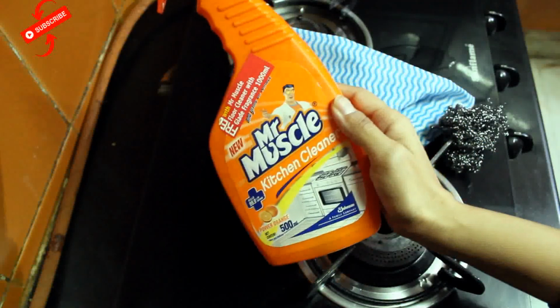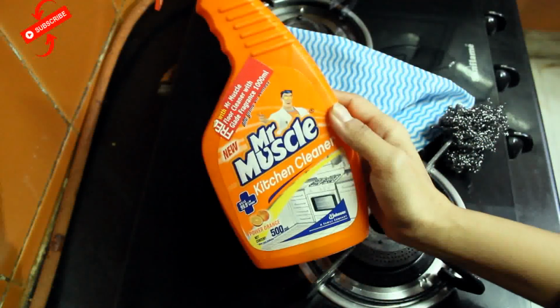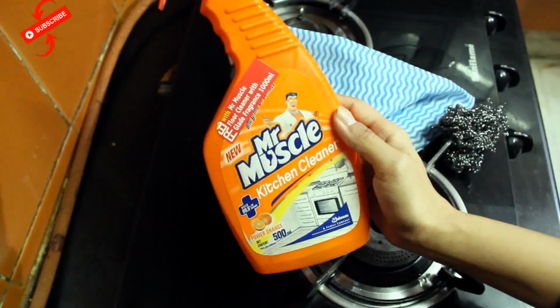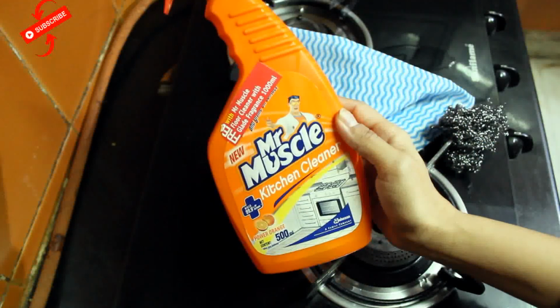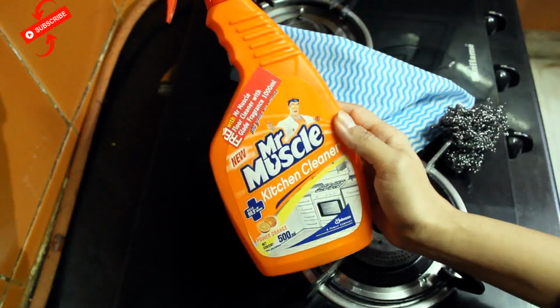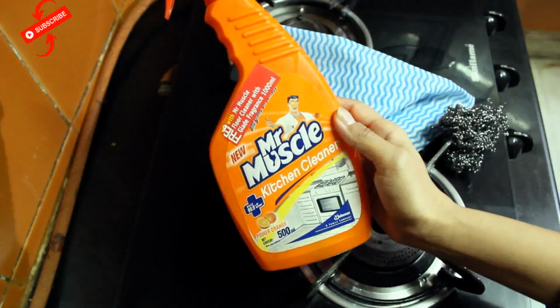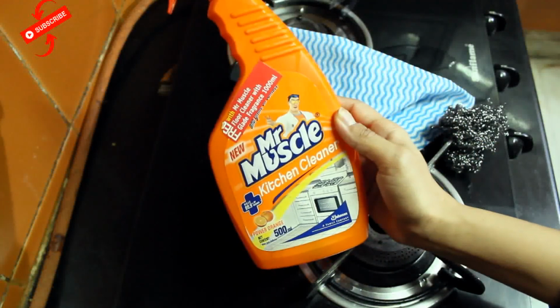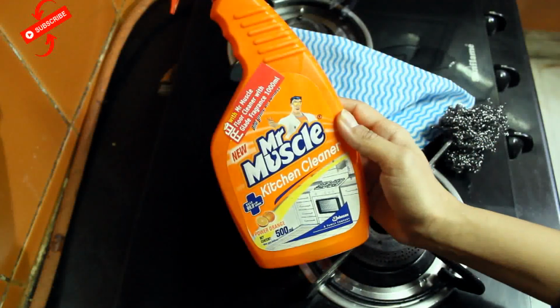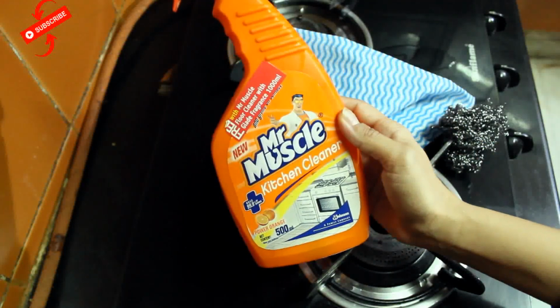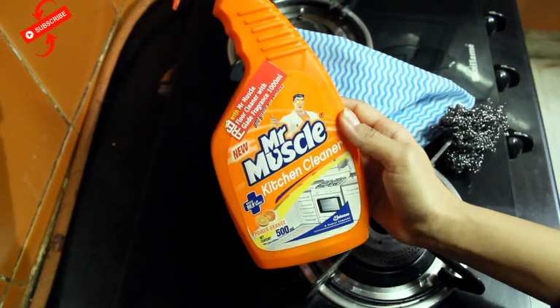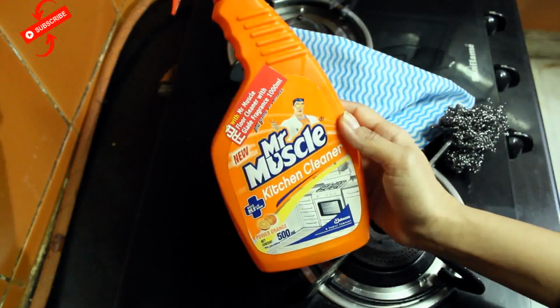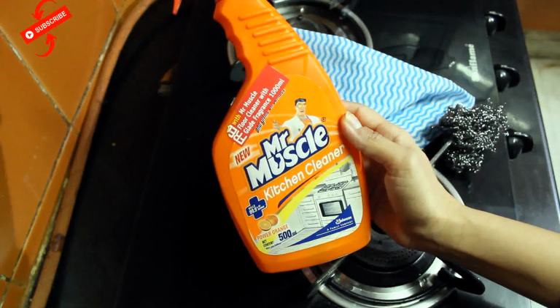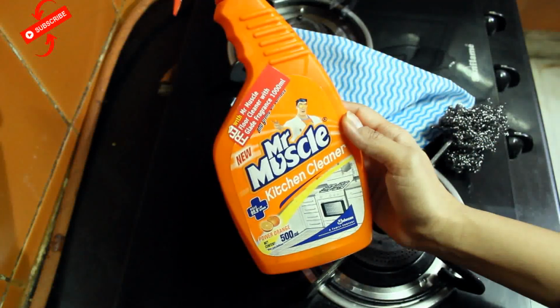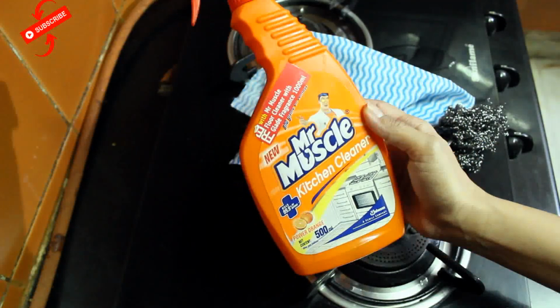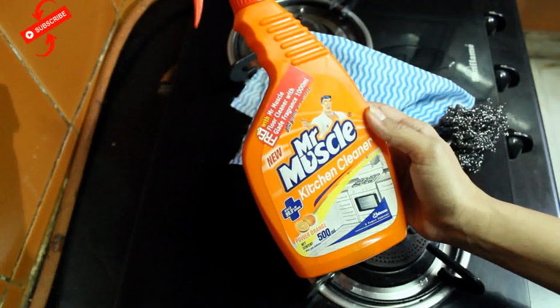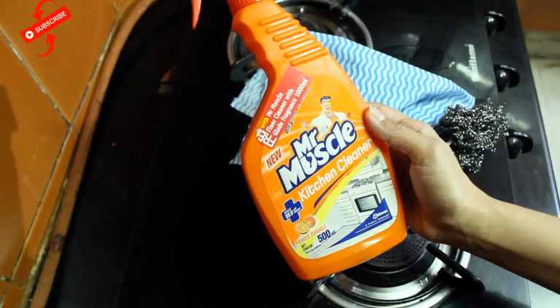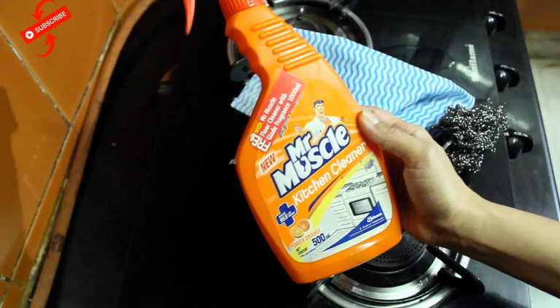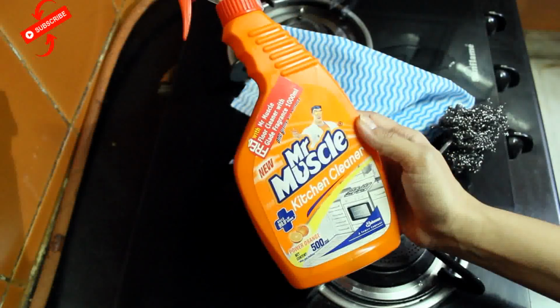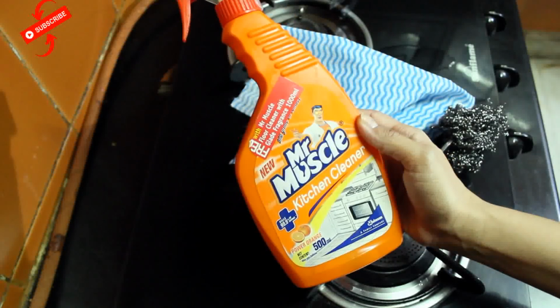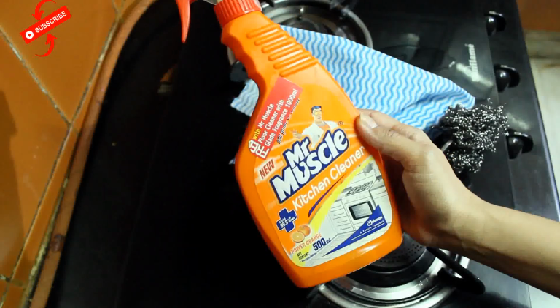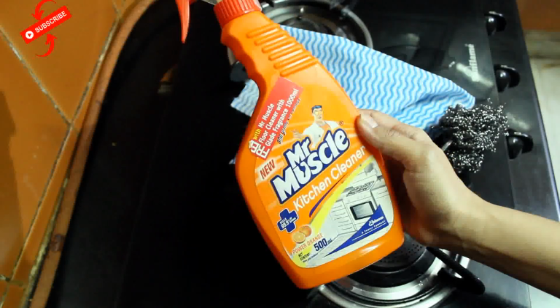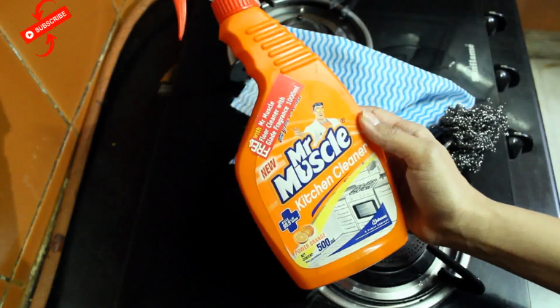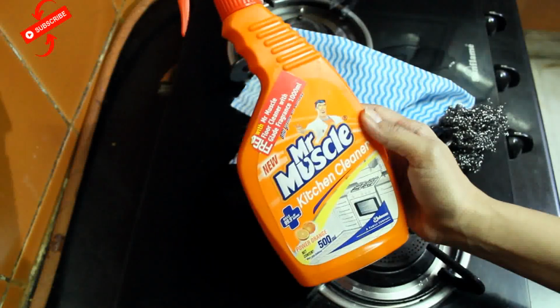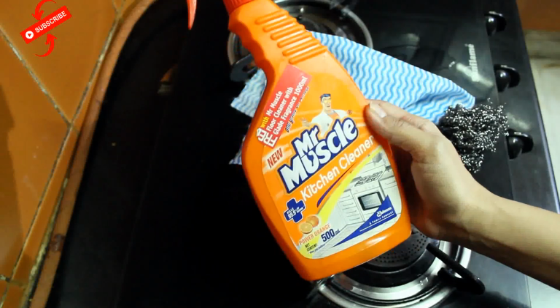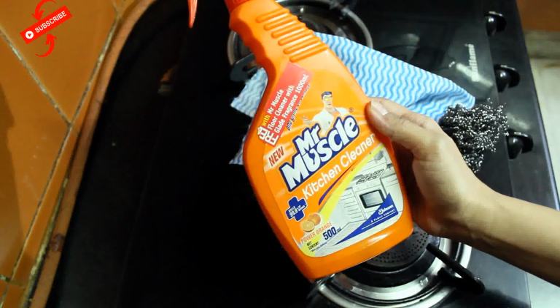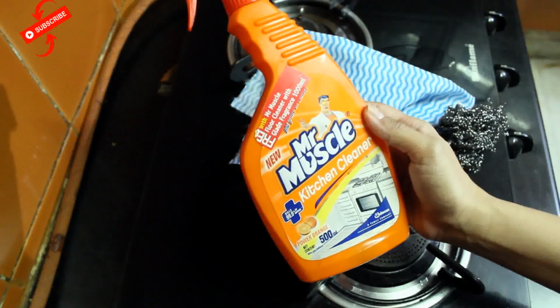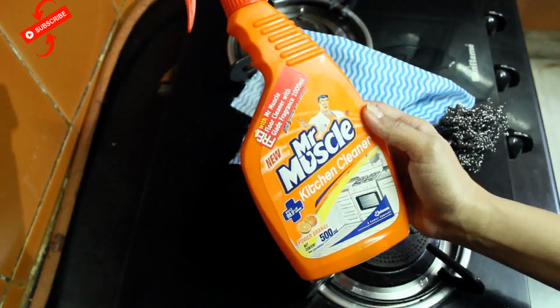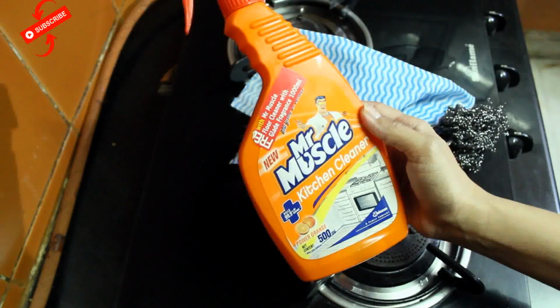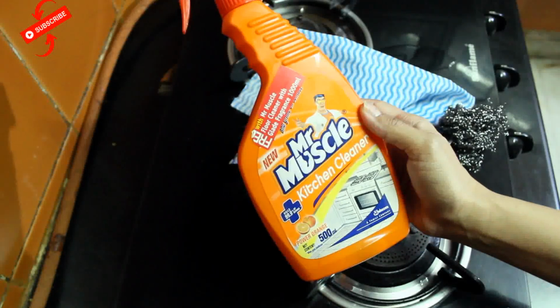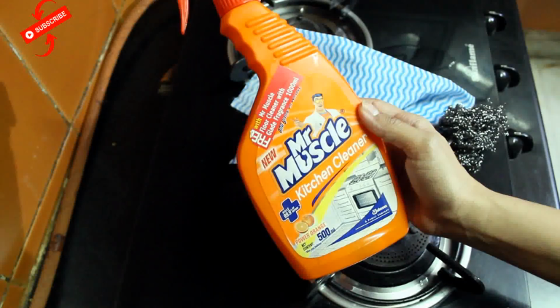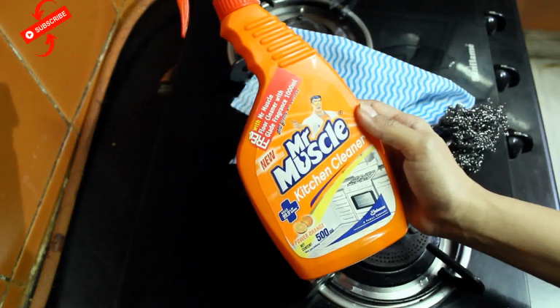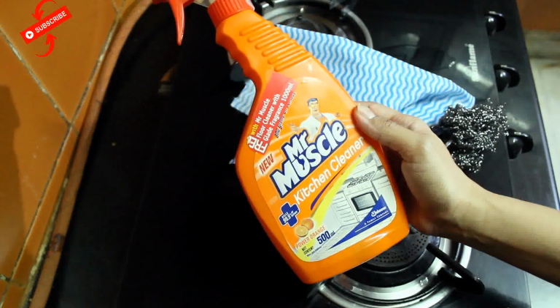Mr. Muscle Kitchen Cleaner — the name says it all for your gas stove. It very quickly cleans your gas stove.